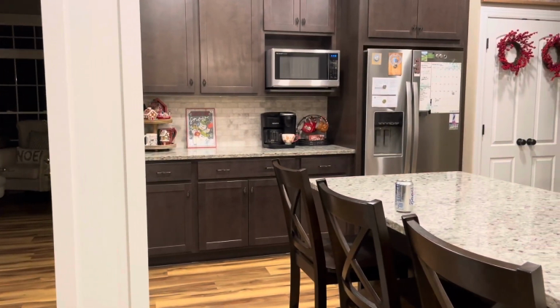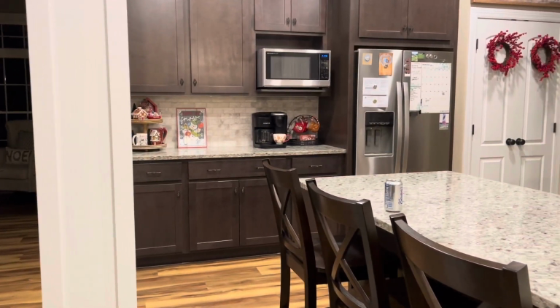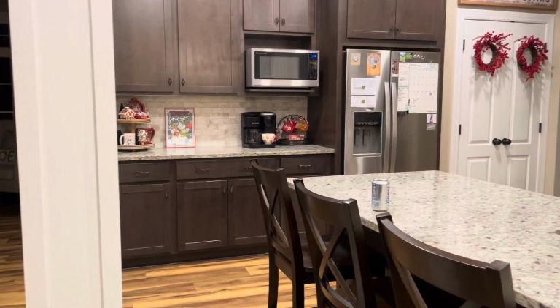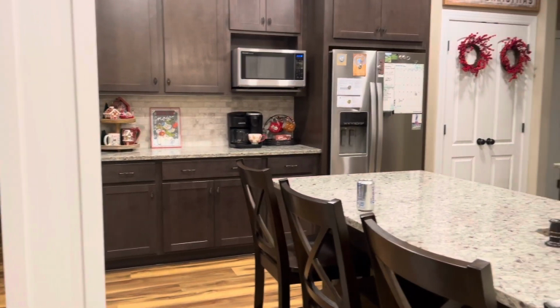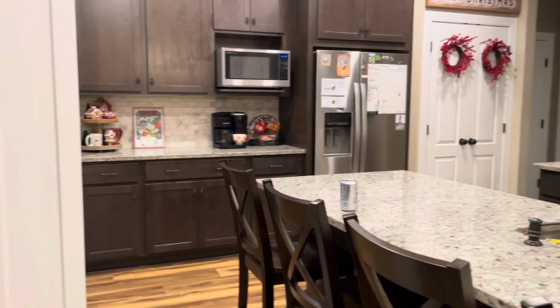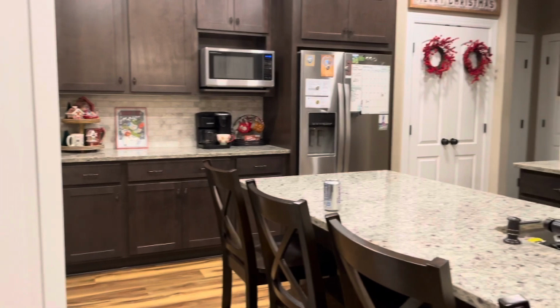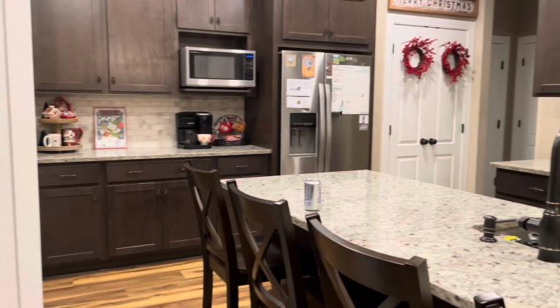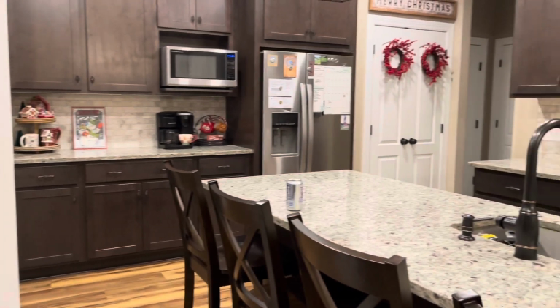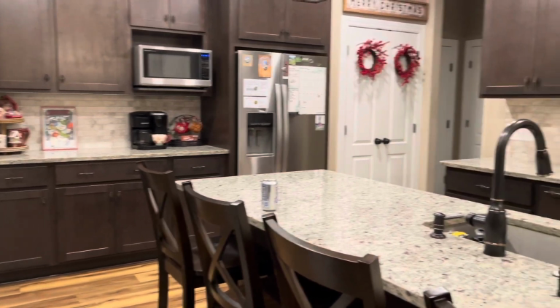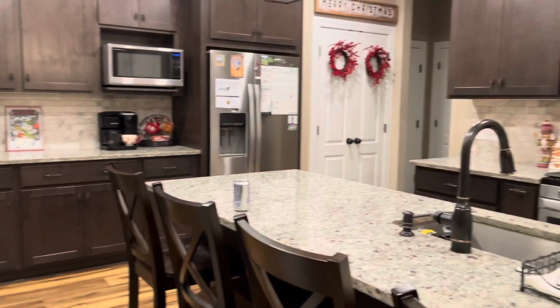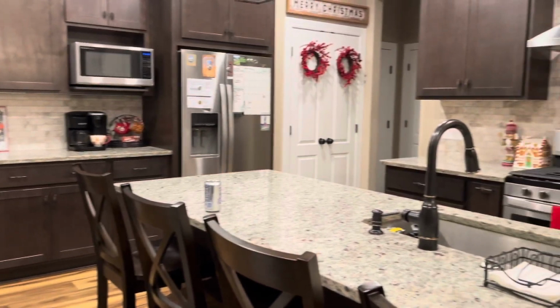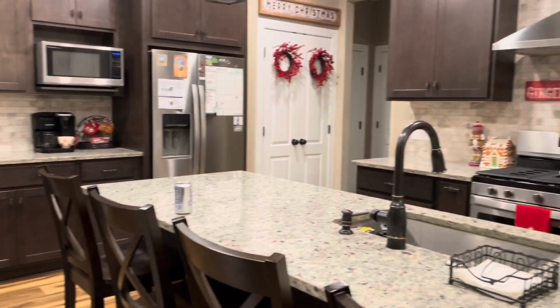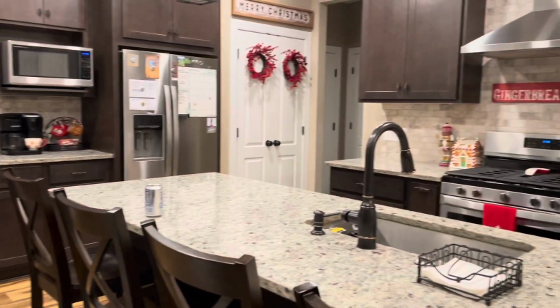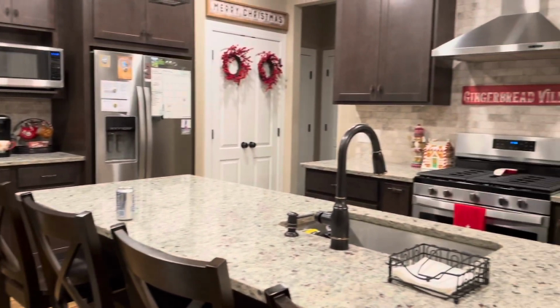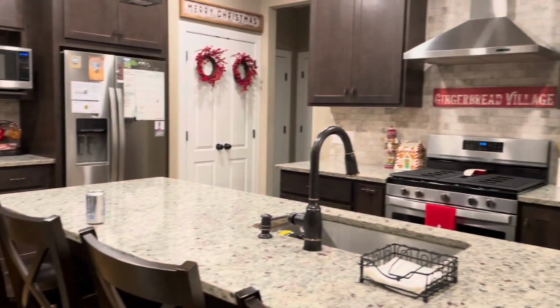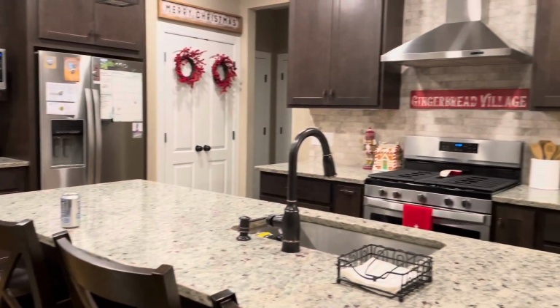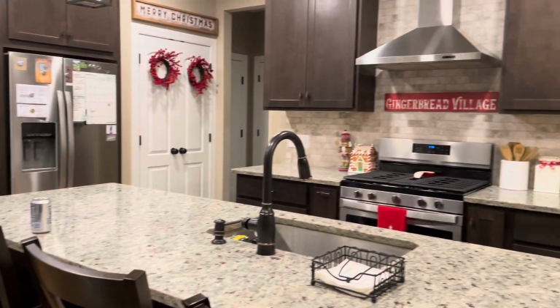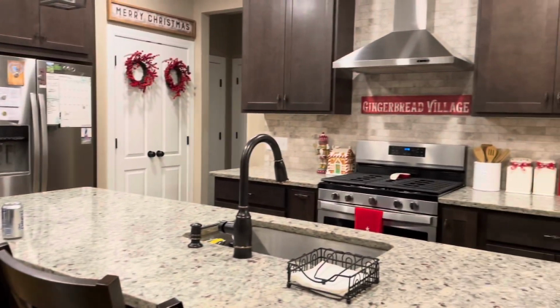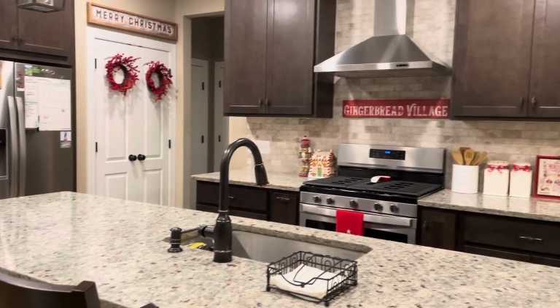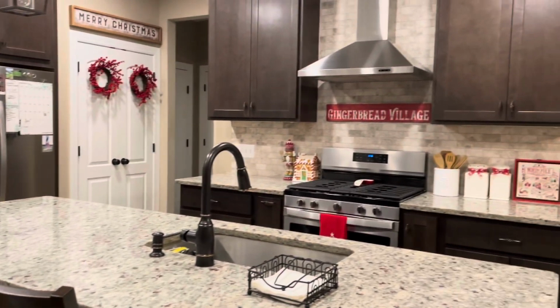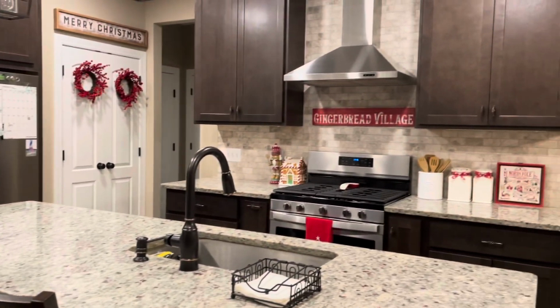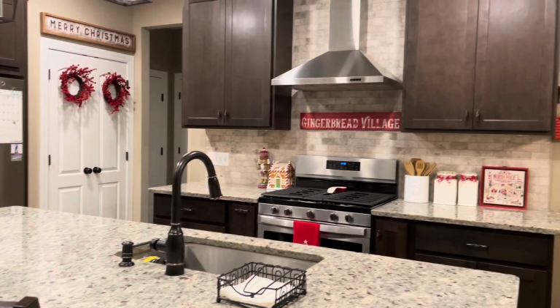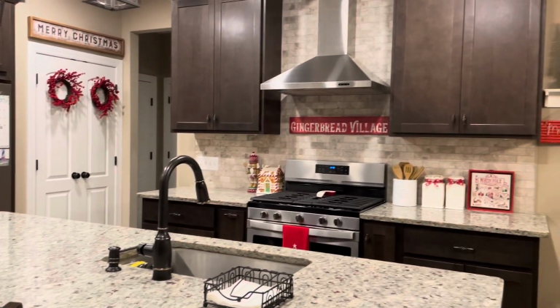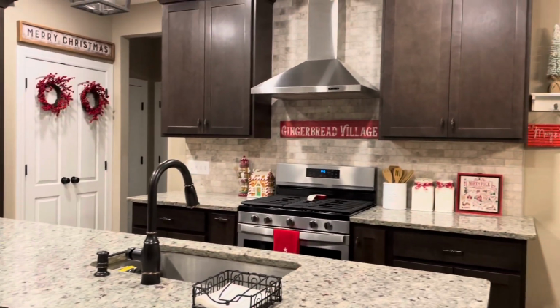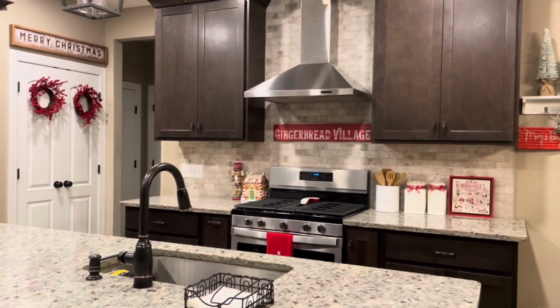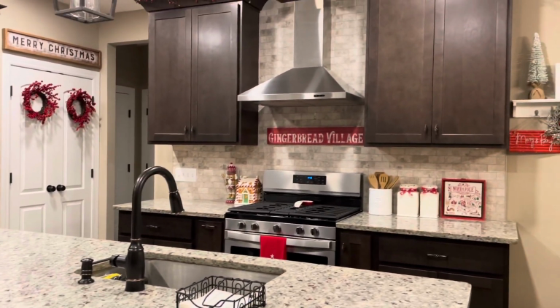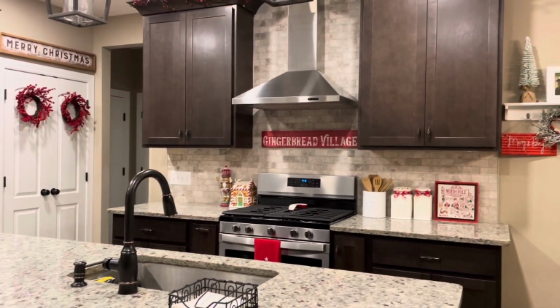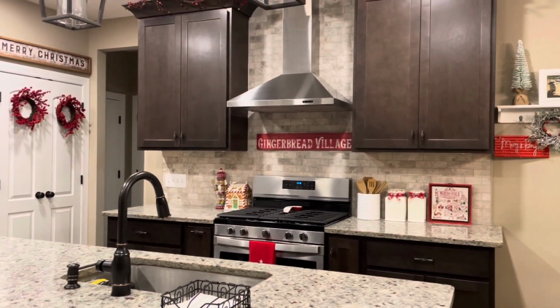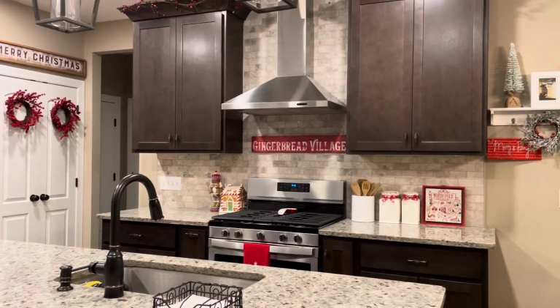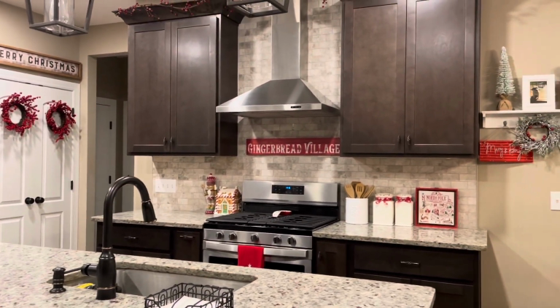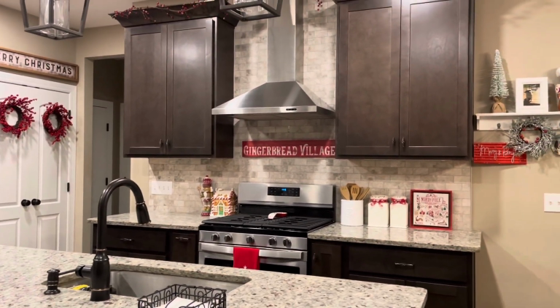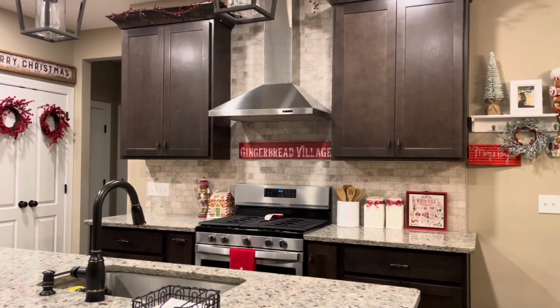Thanks for joining my kitchen decorate-with-me. Come back for the full Christmas home tour, and see you then.